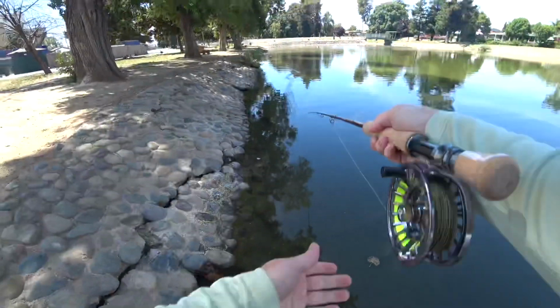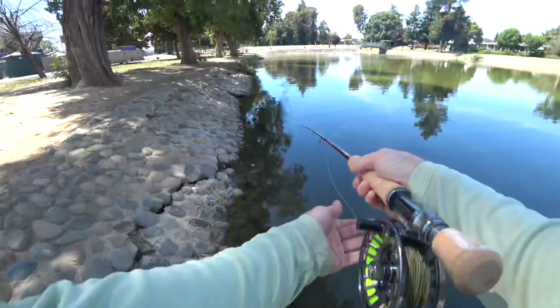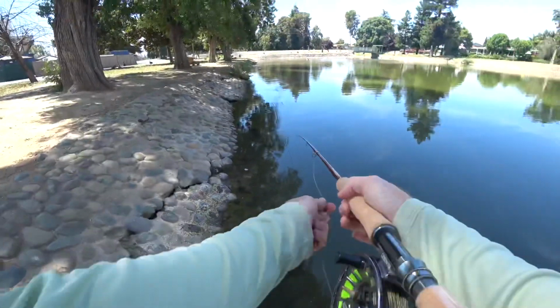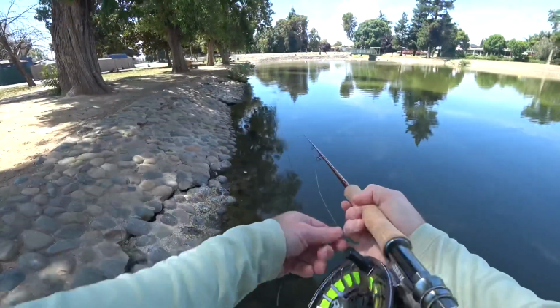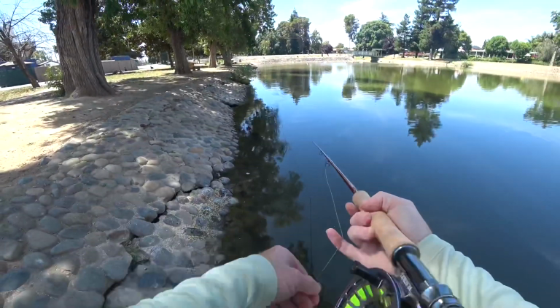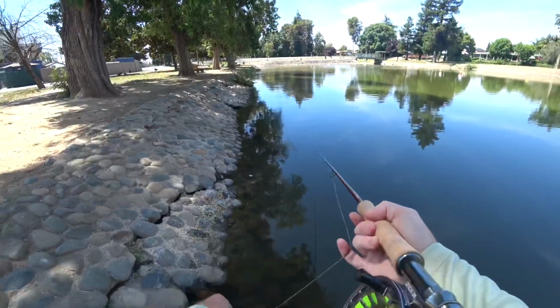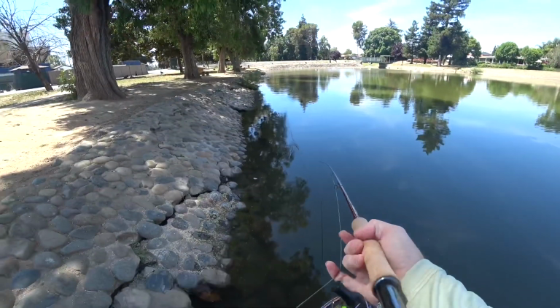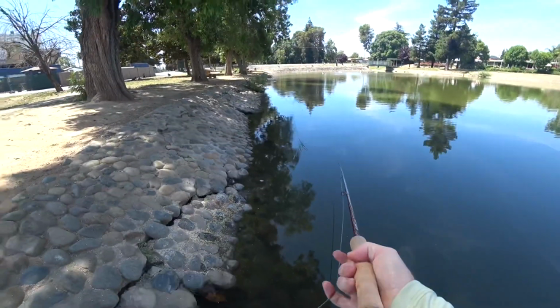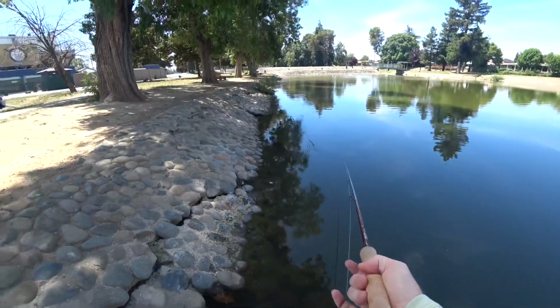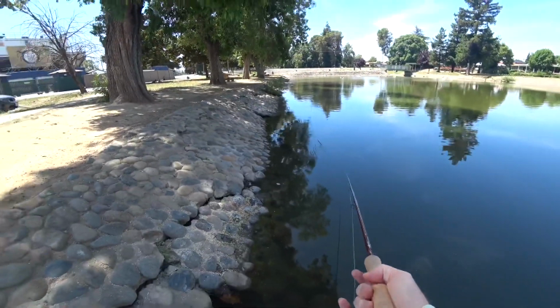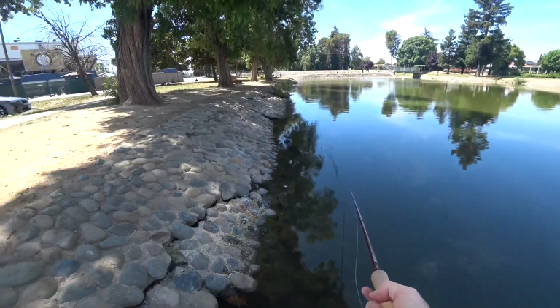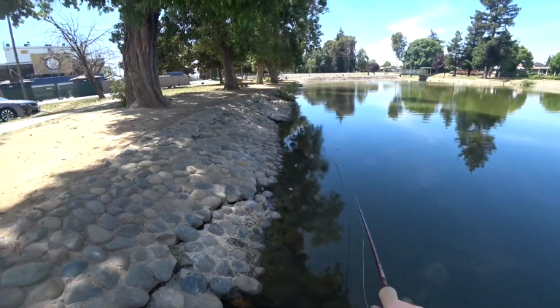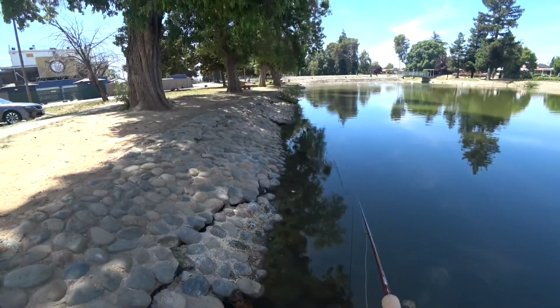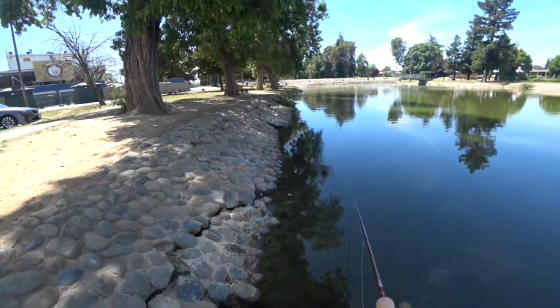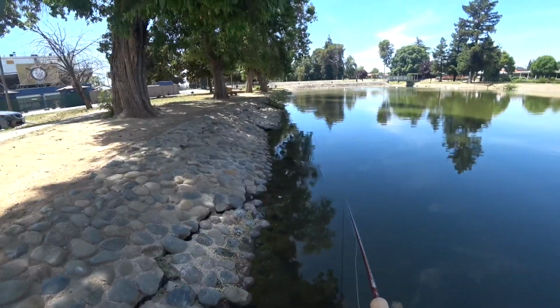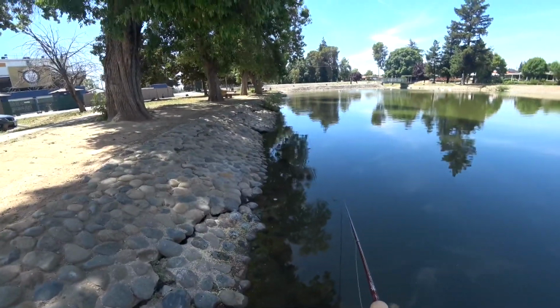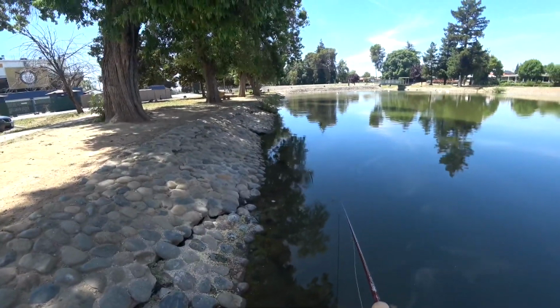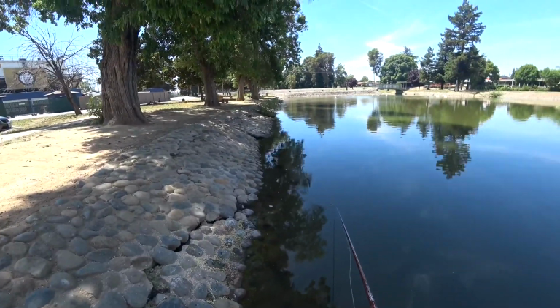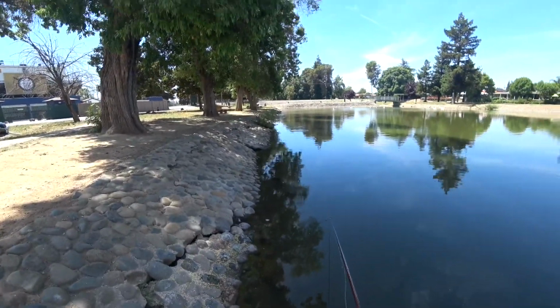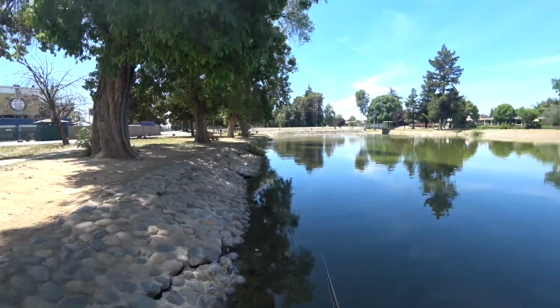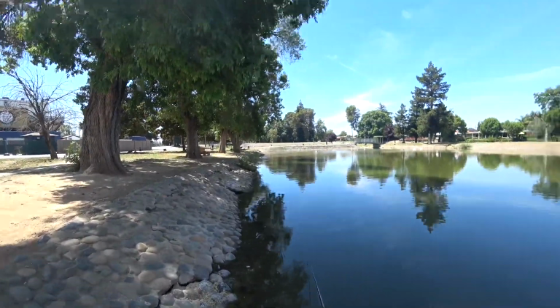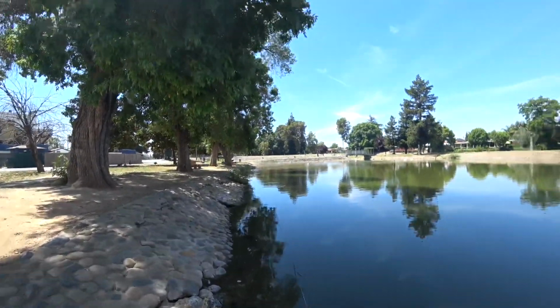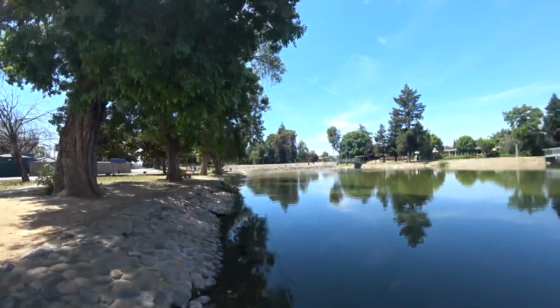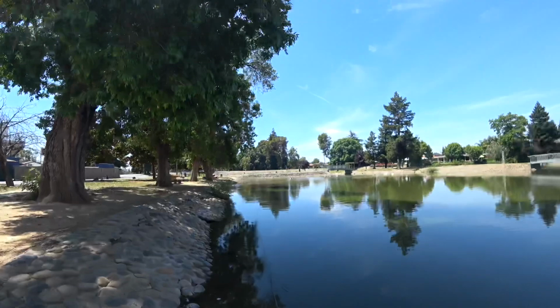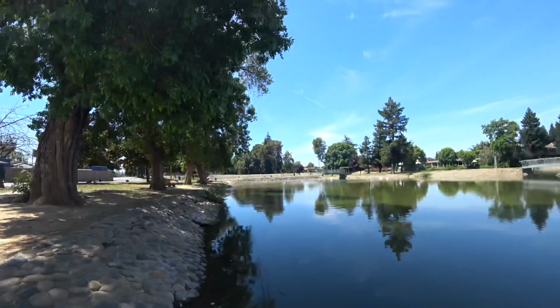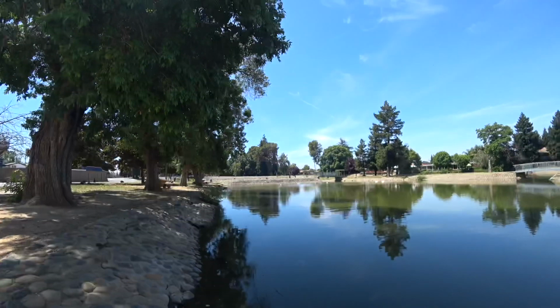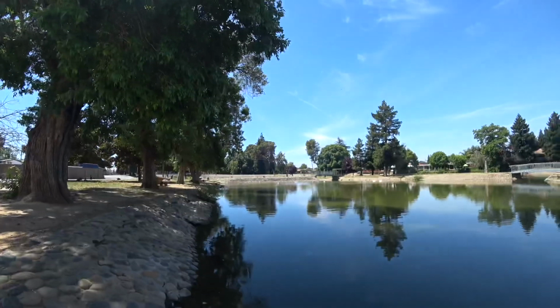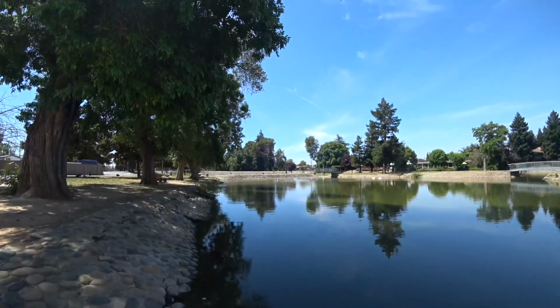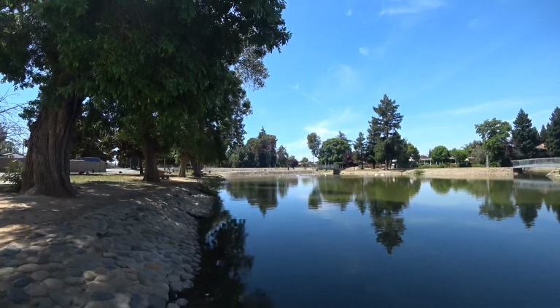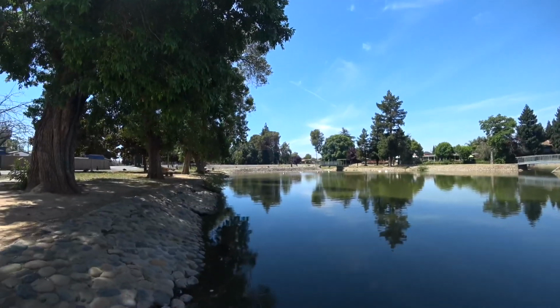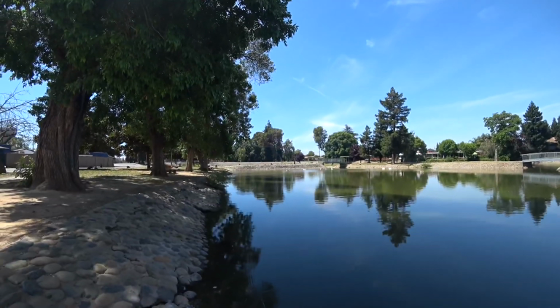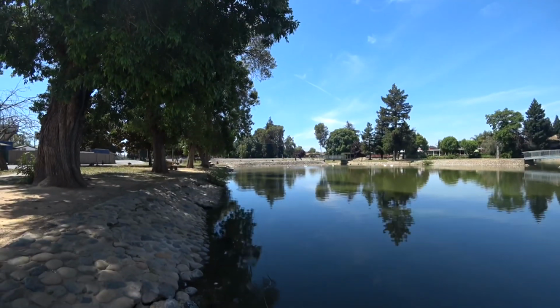Wow, a really nice 60-foot cast there, which is impressive with this wind-resistant fly.